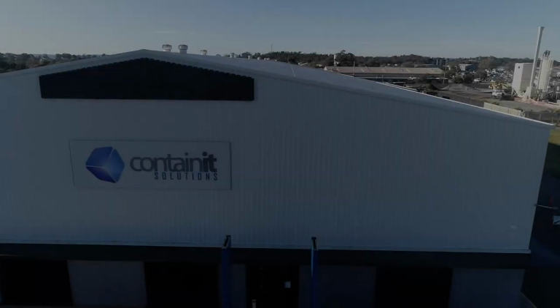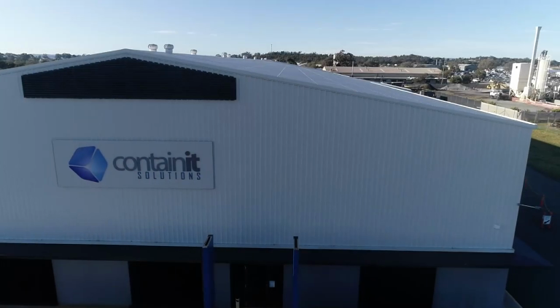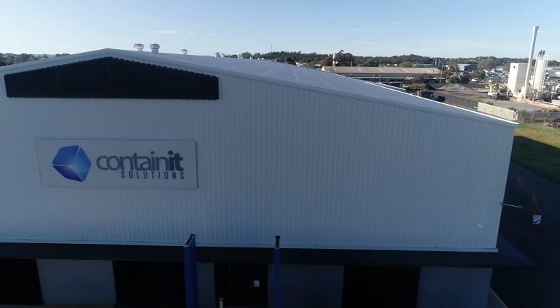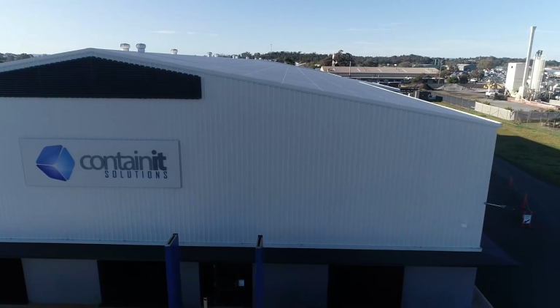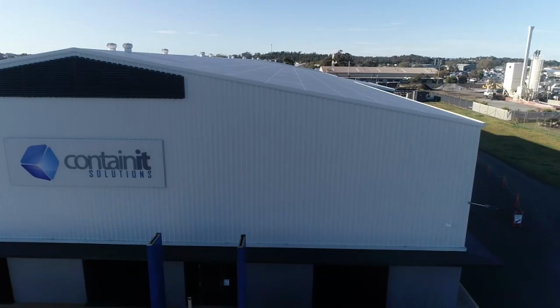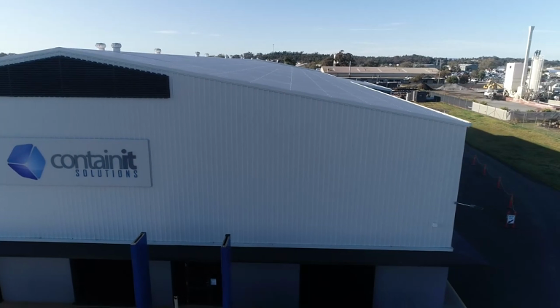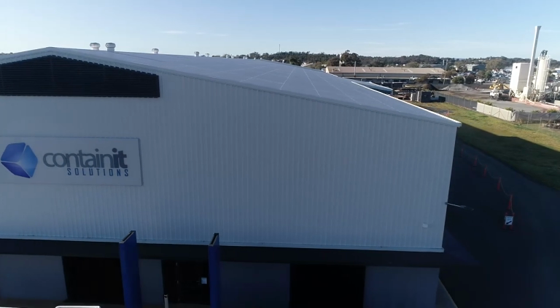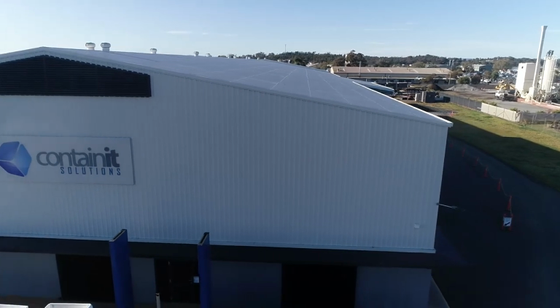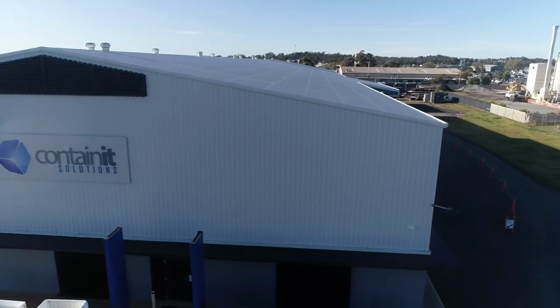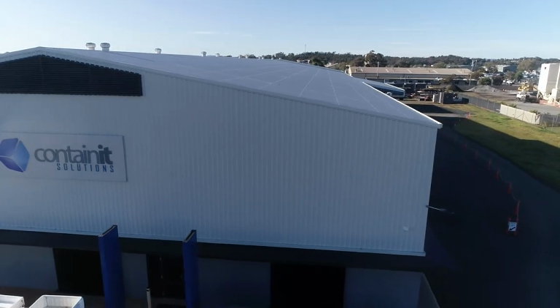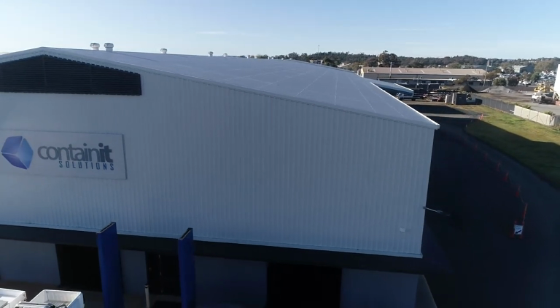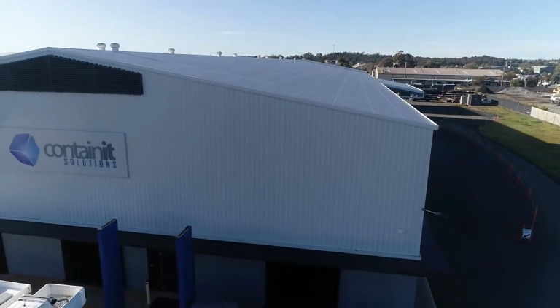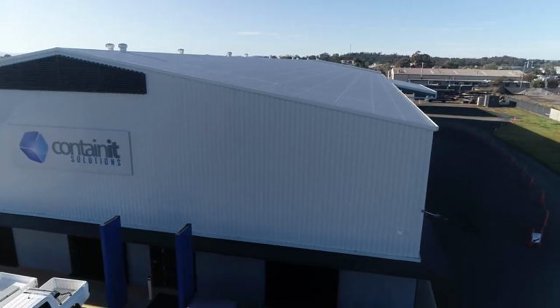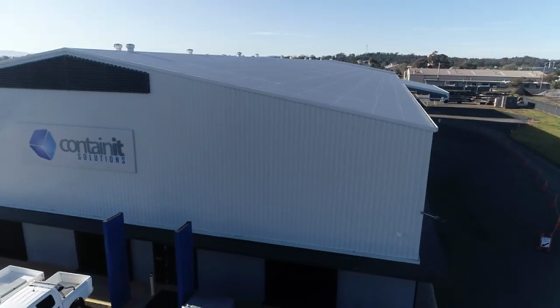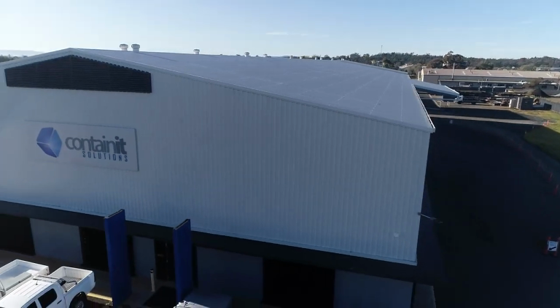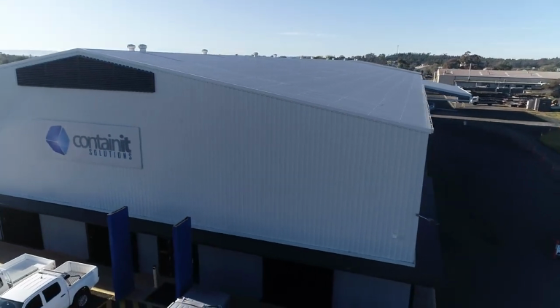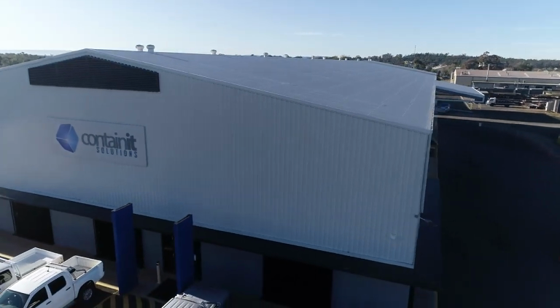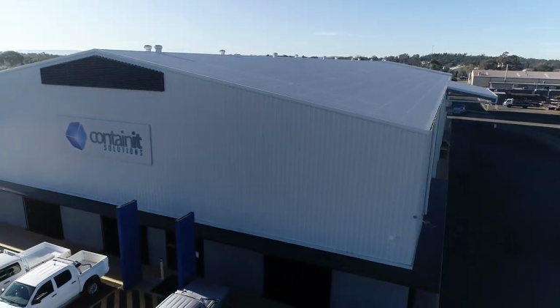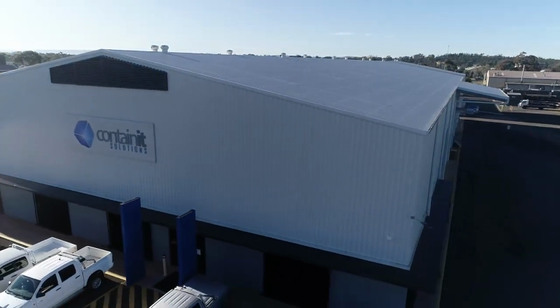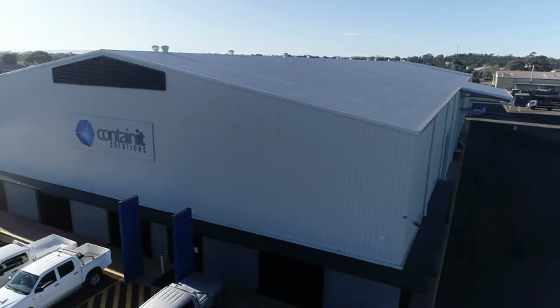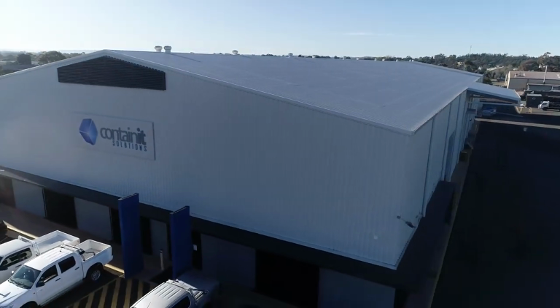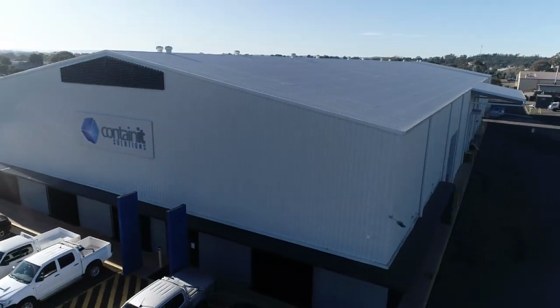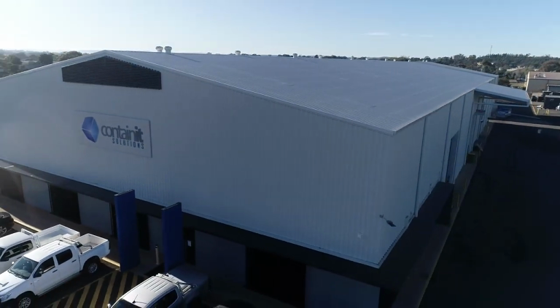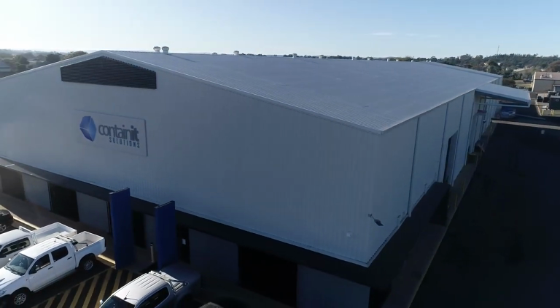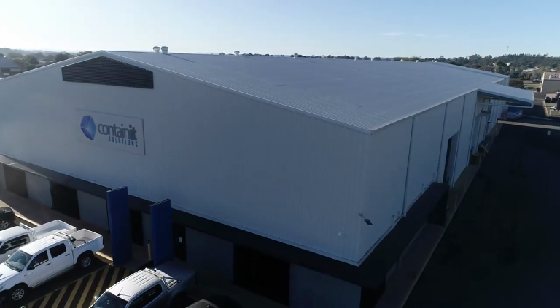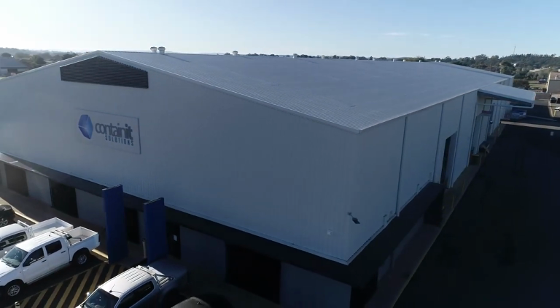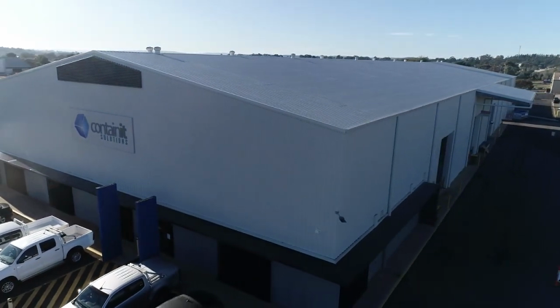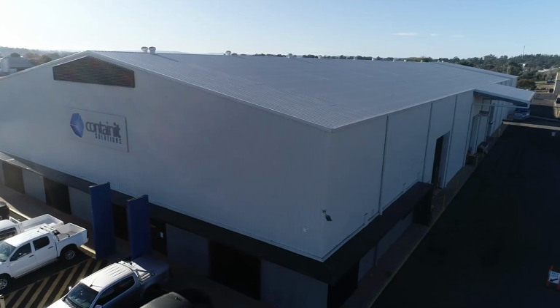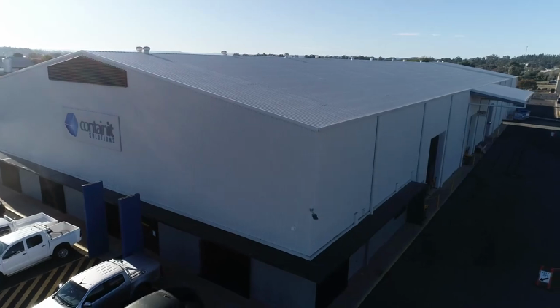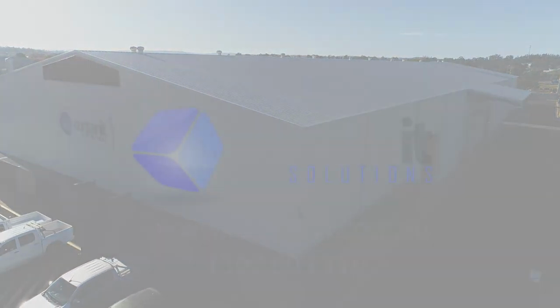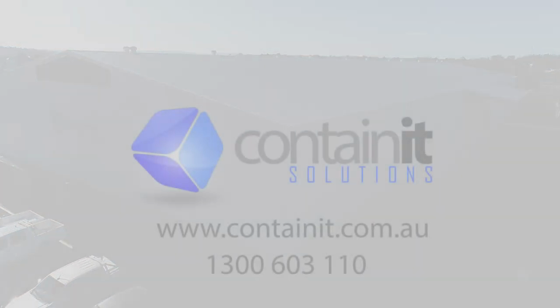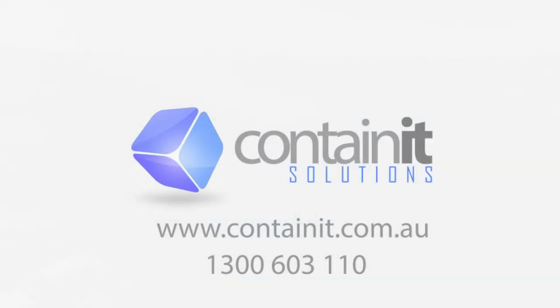Whether you have a large or small project, Container Solutions is here to make every project easy.